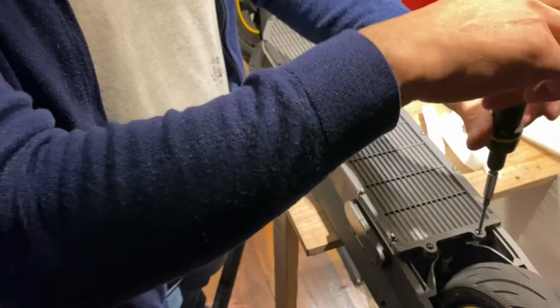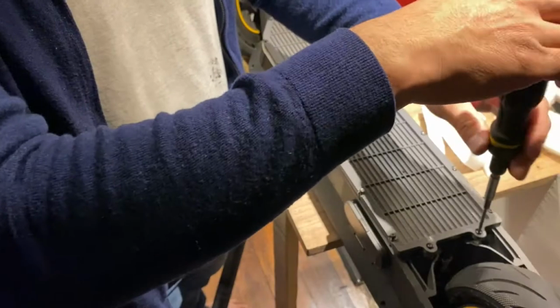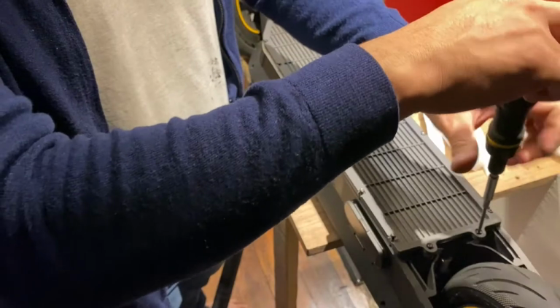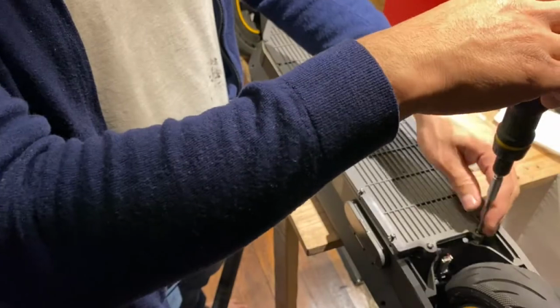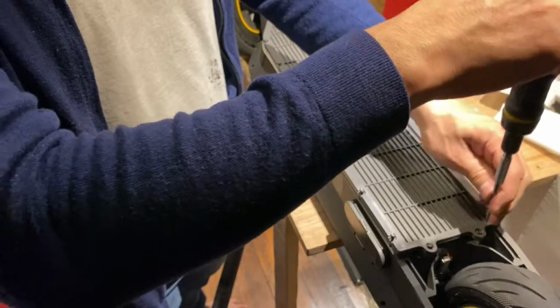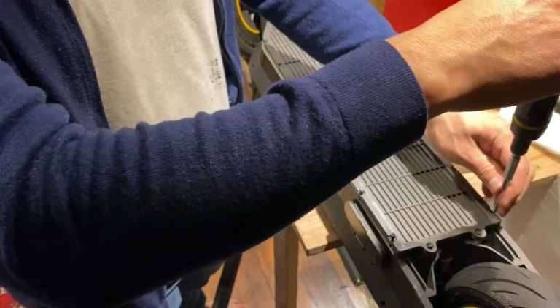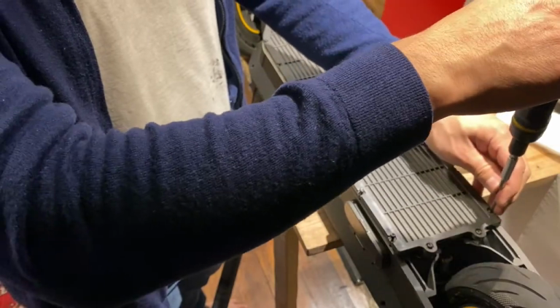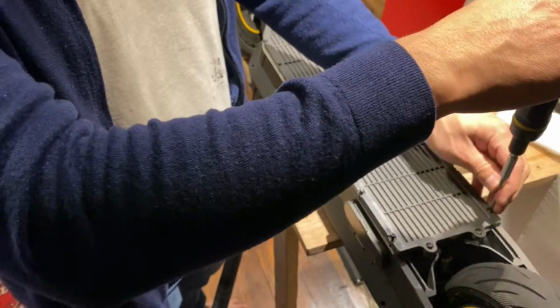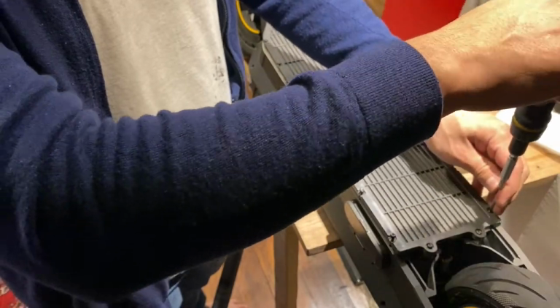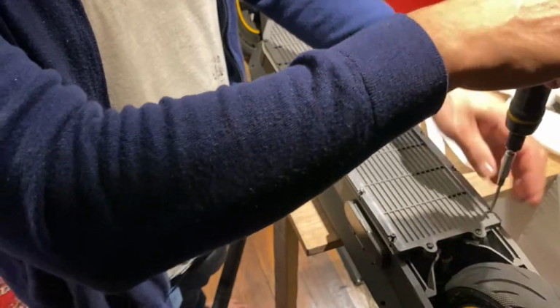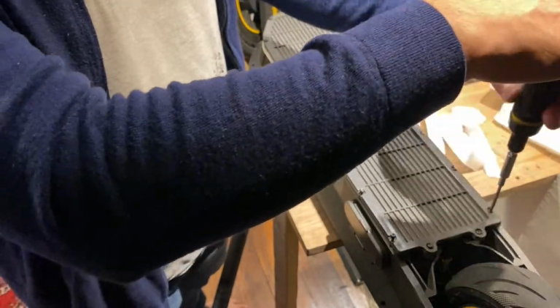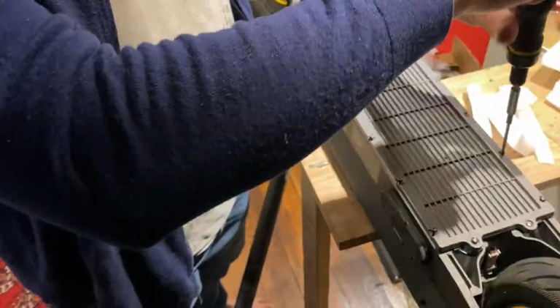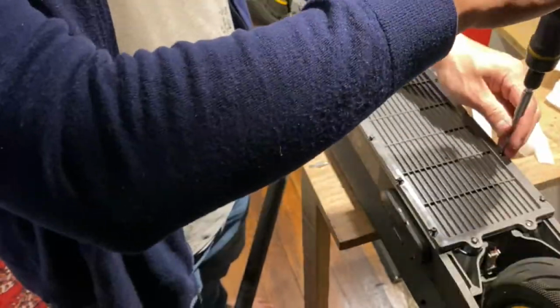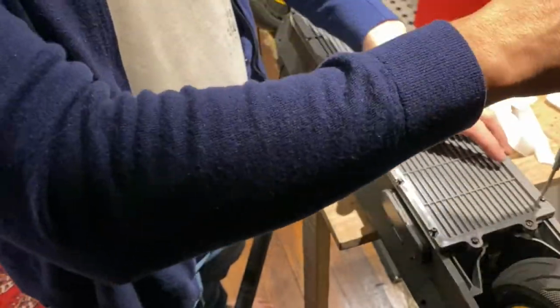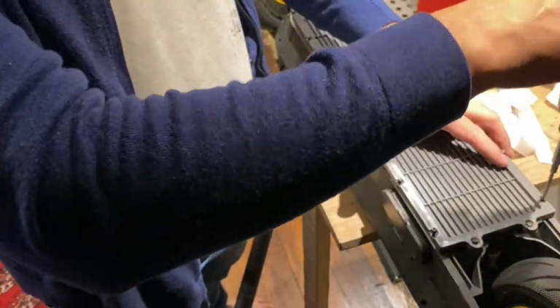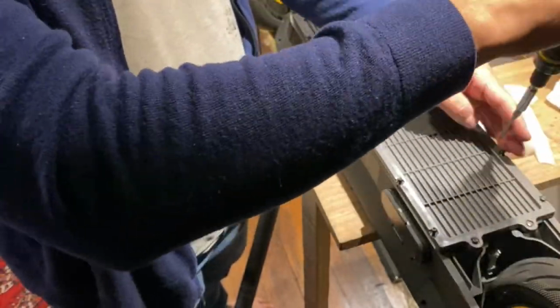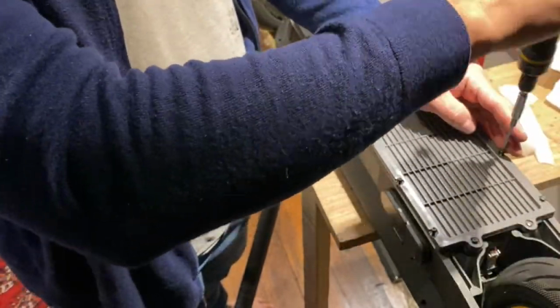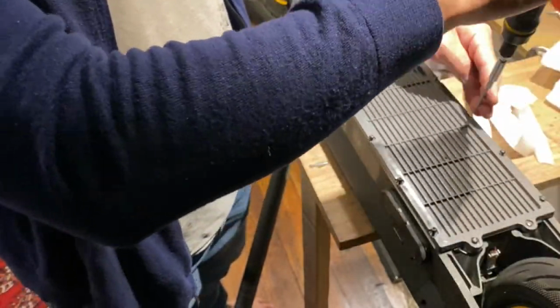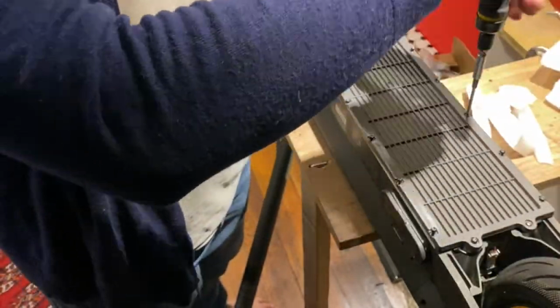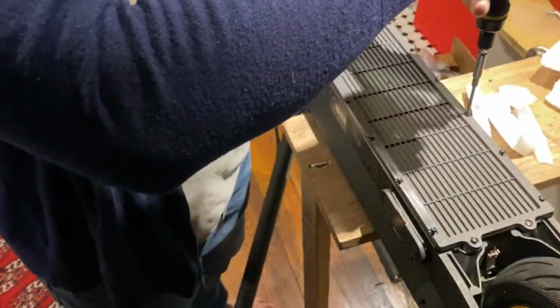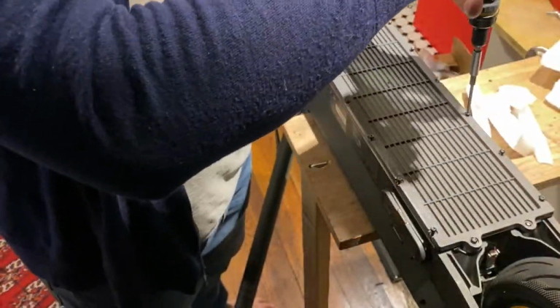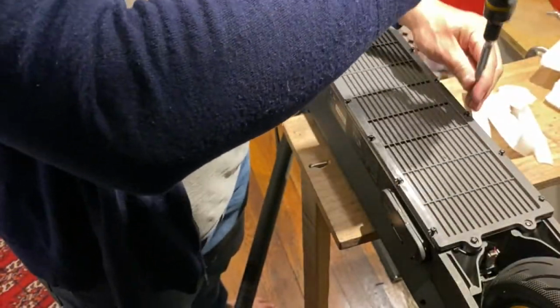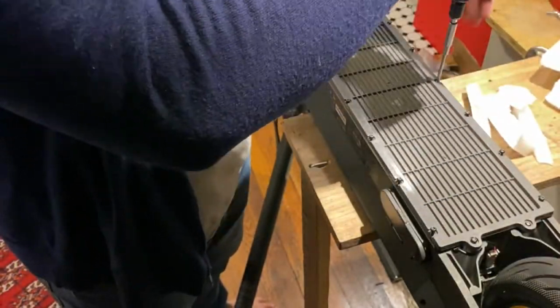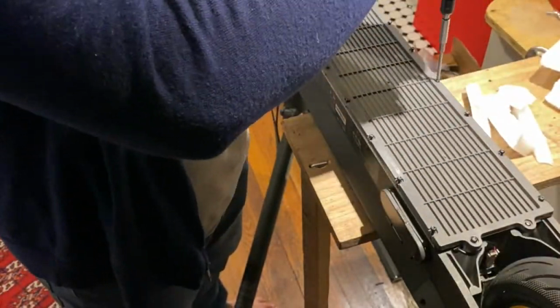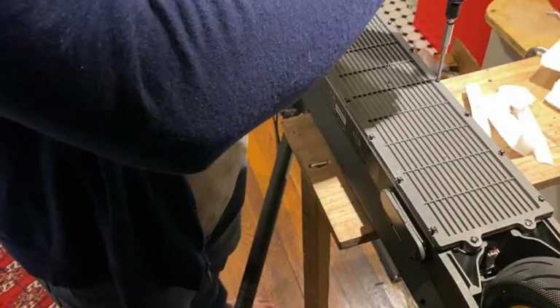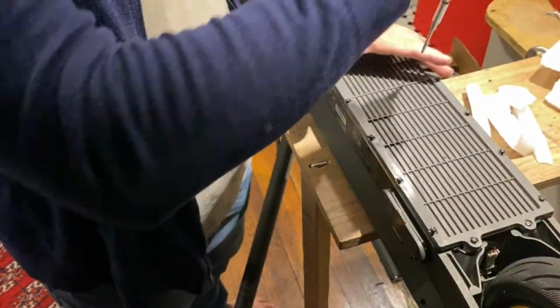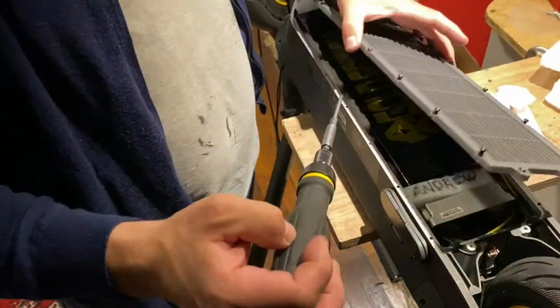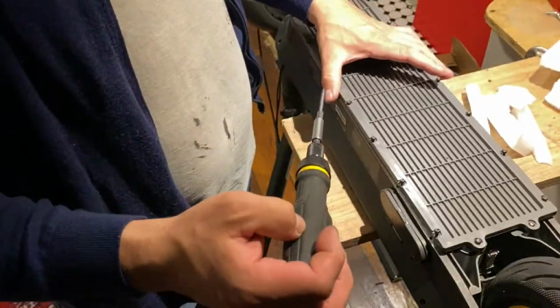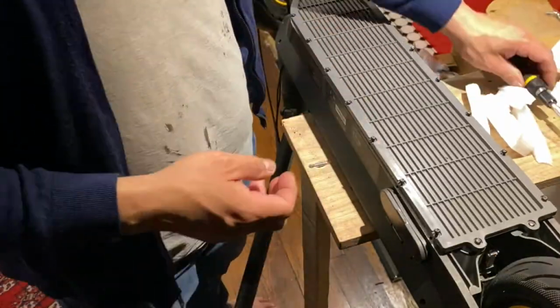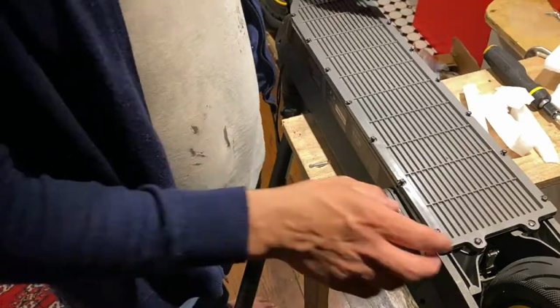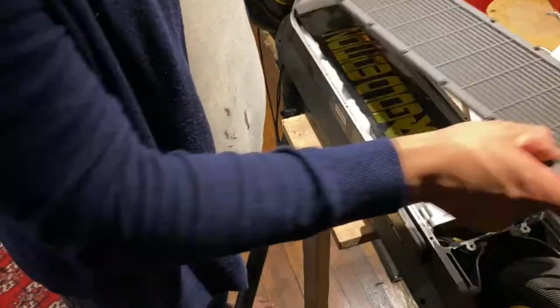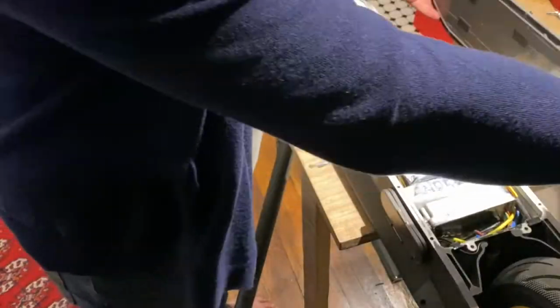Let's start by removing the battery cover on your scooter using the Torx number 15 with a screw gun or a screwdriver.